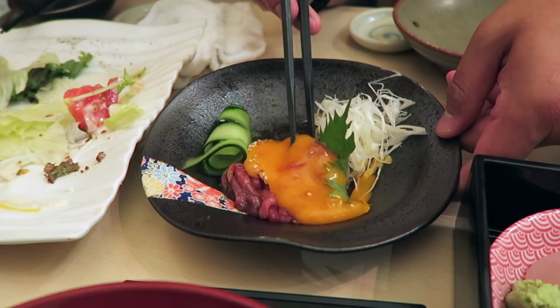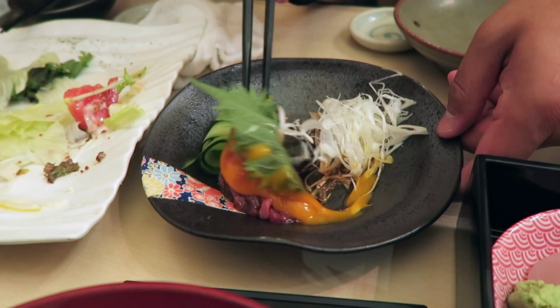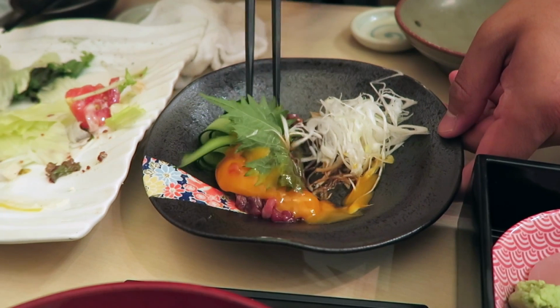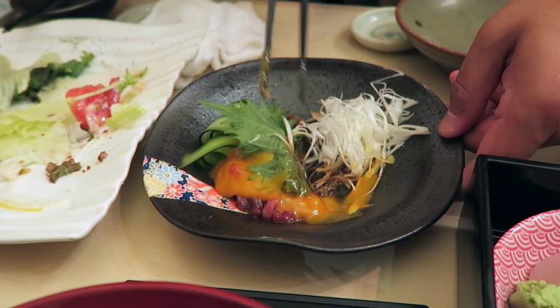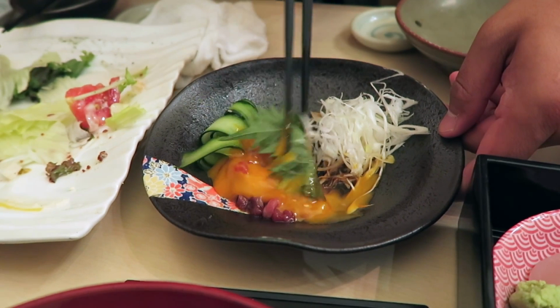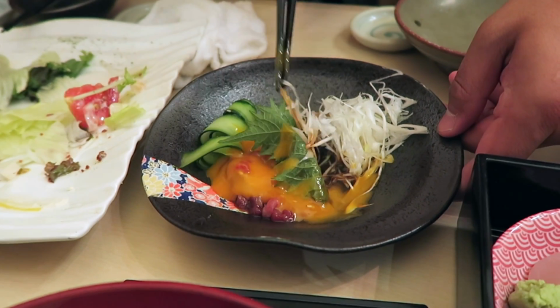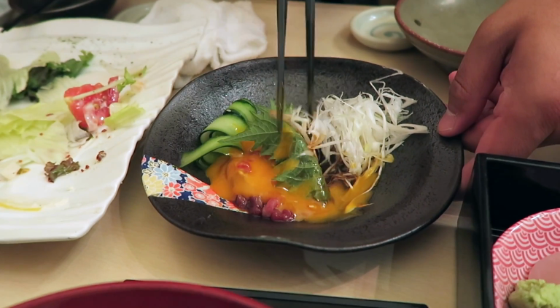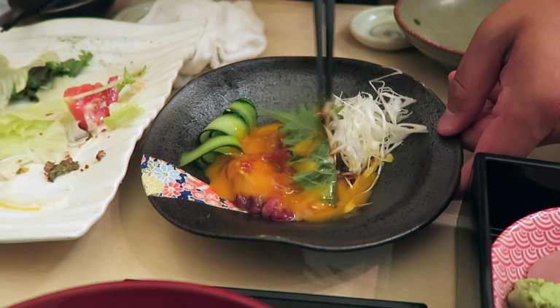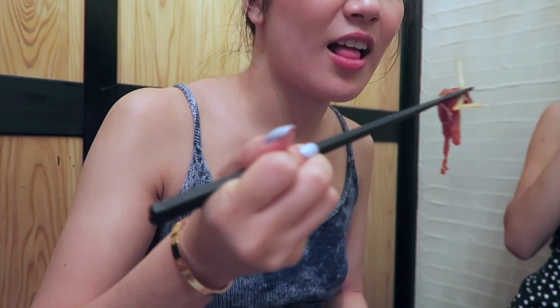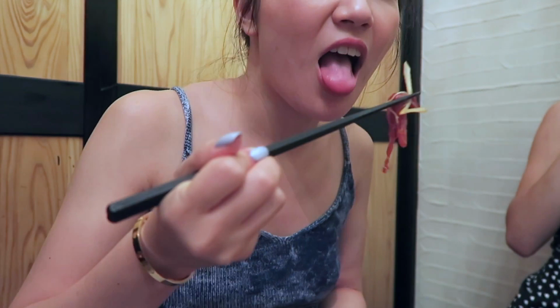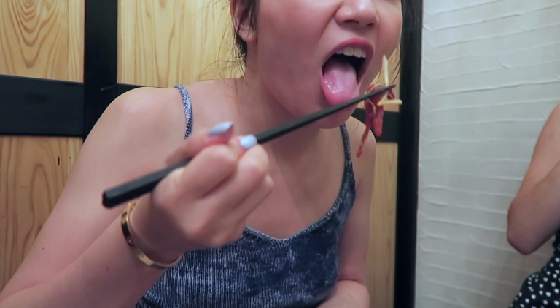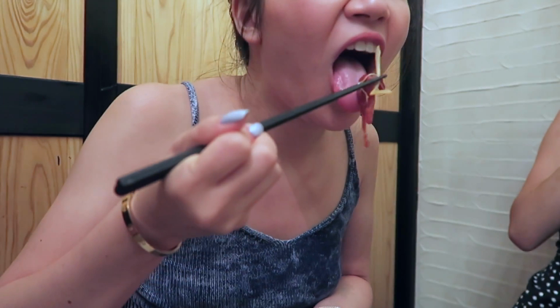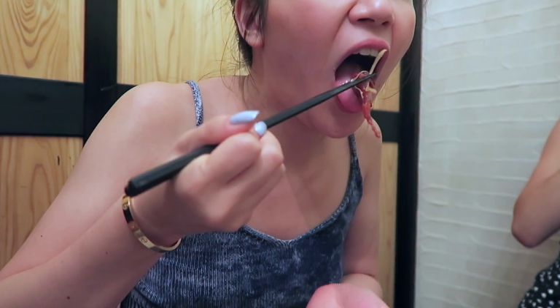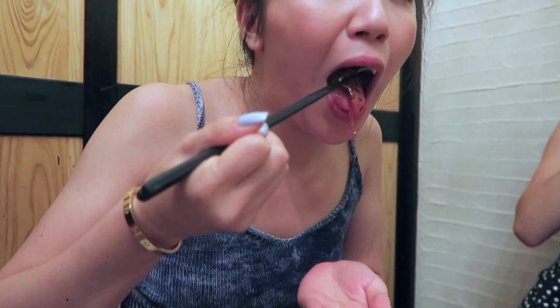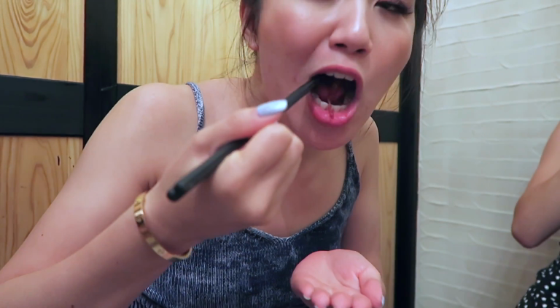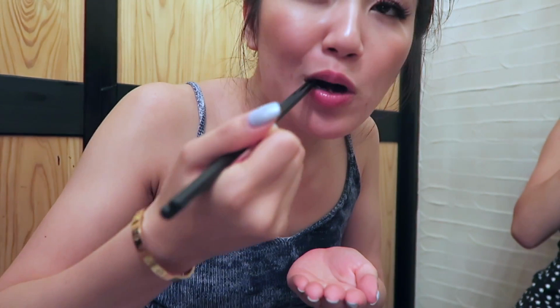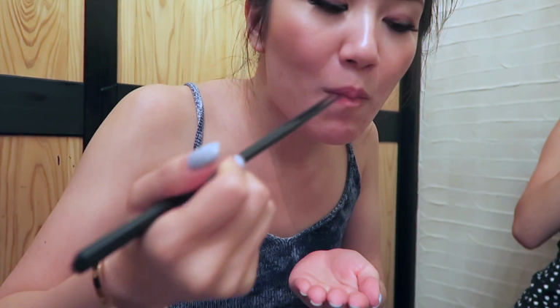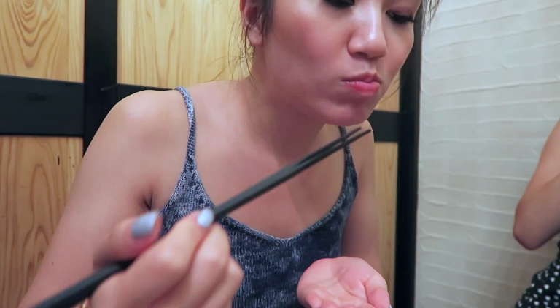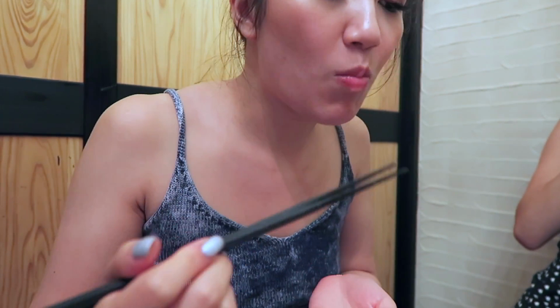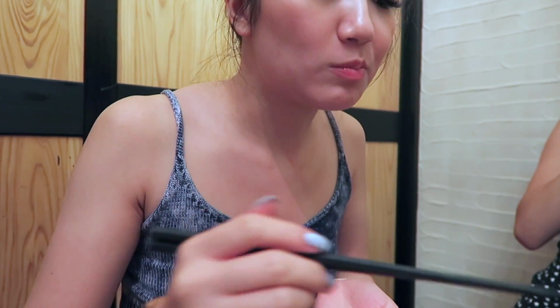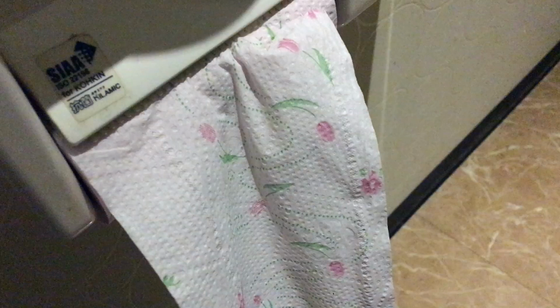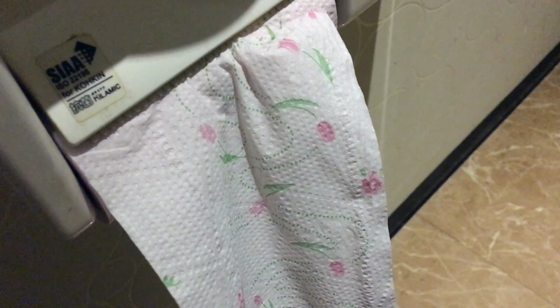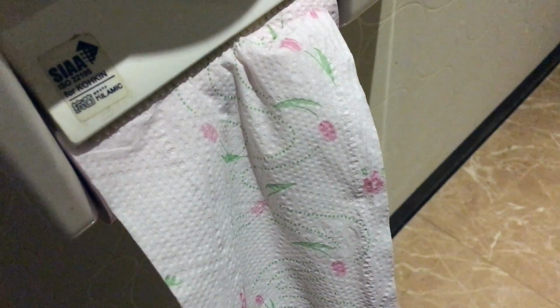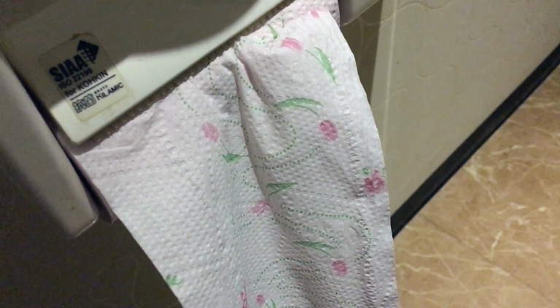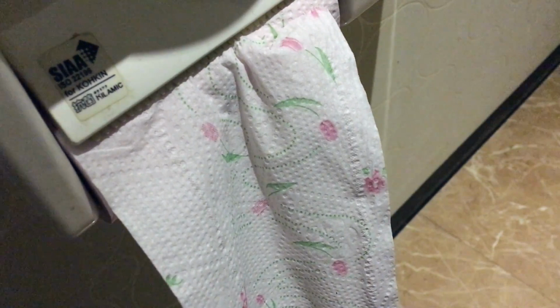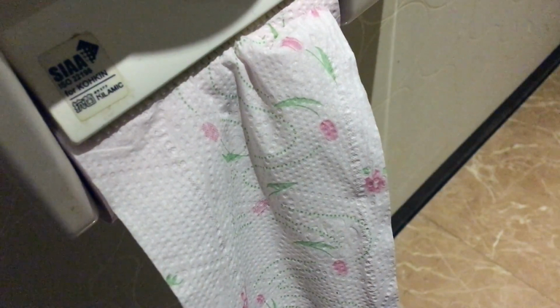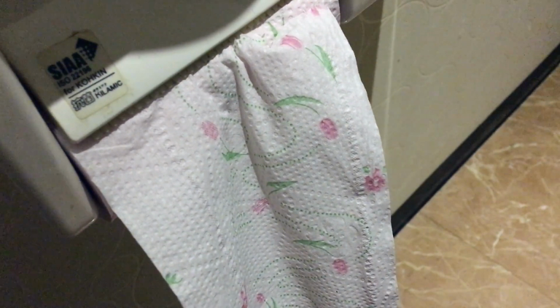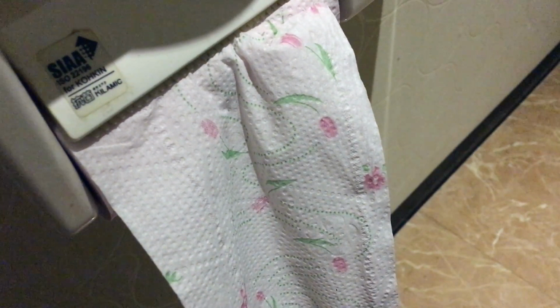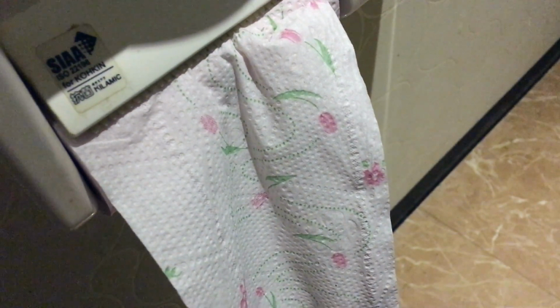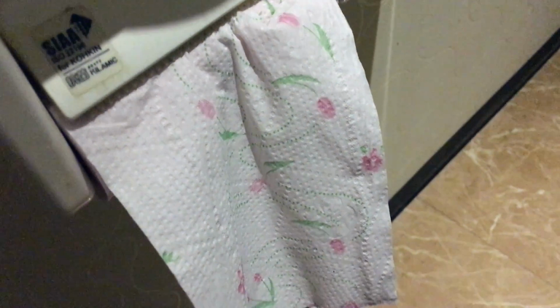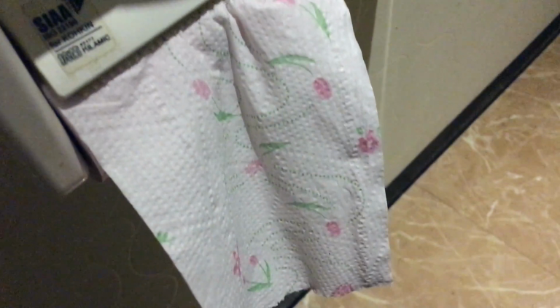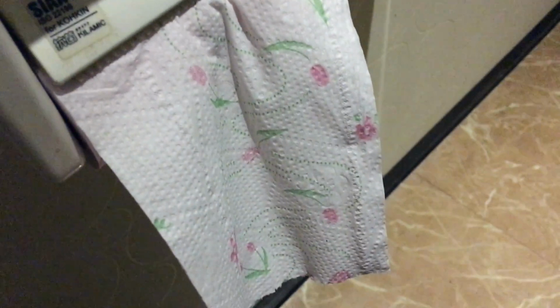I heard that hoshishimi was something to try in Japan, so I did. It was quite similar to a beef carpaccio. Also, this restaurant had rose-scented toilet paper.